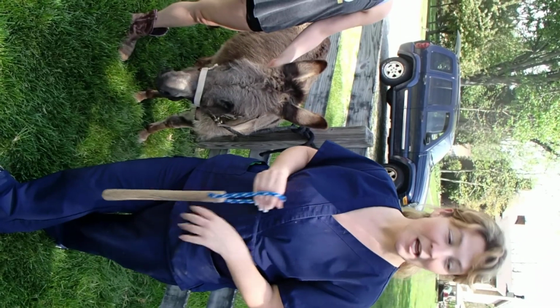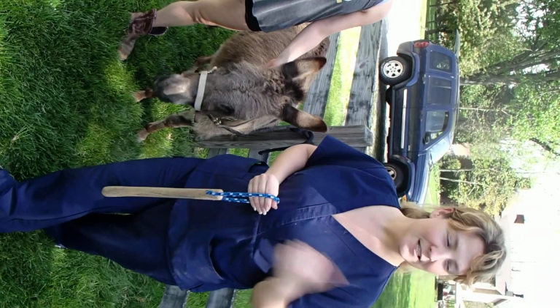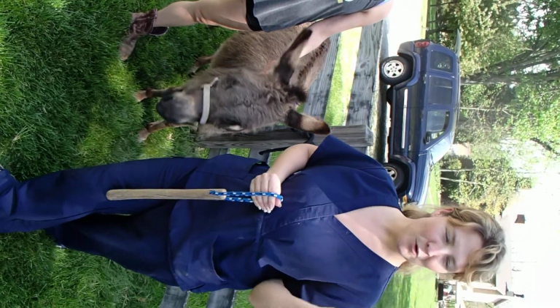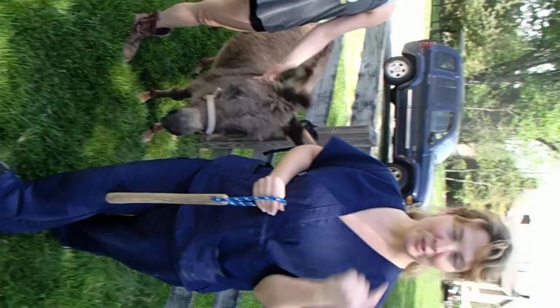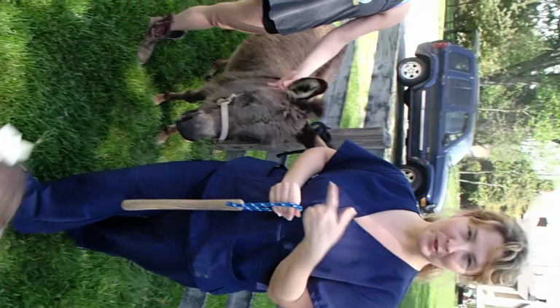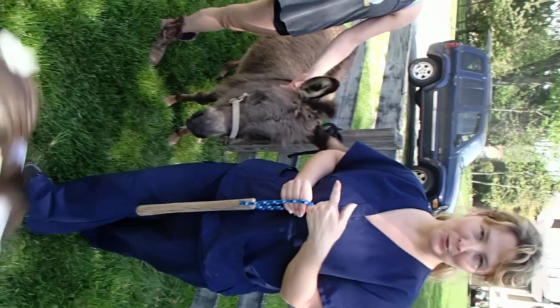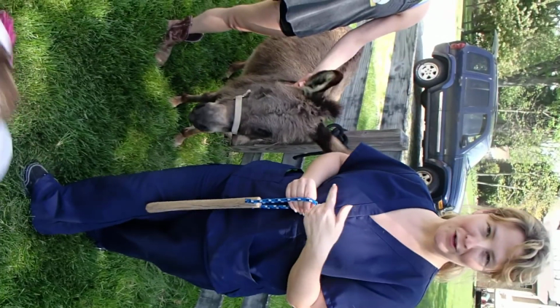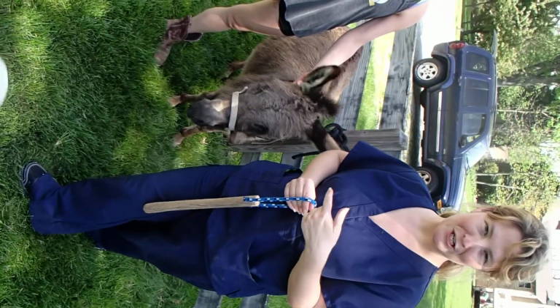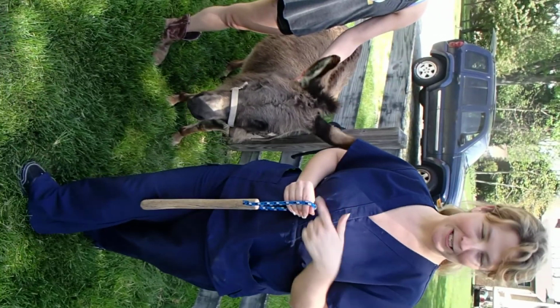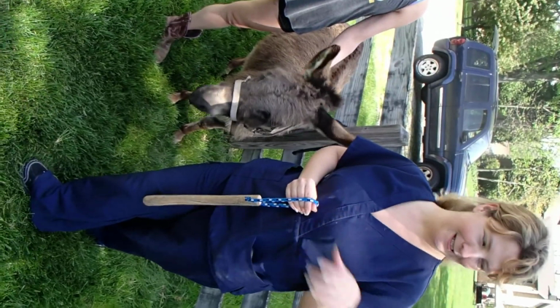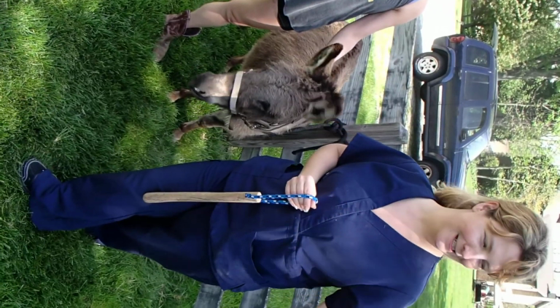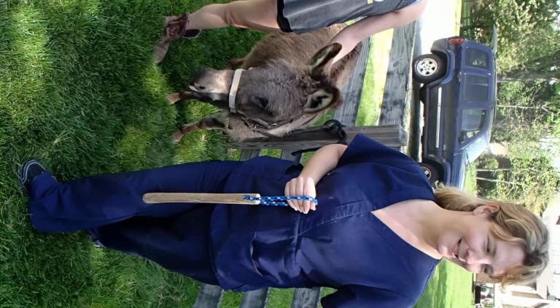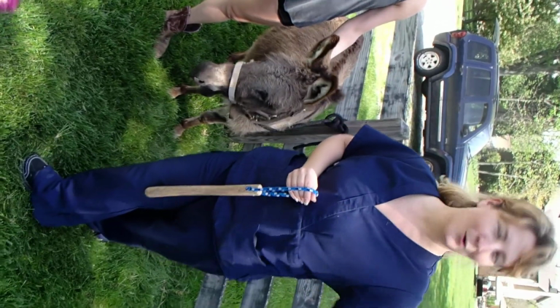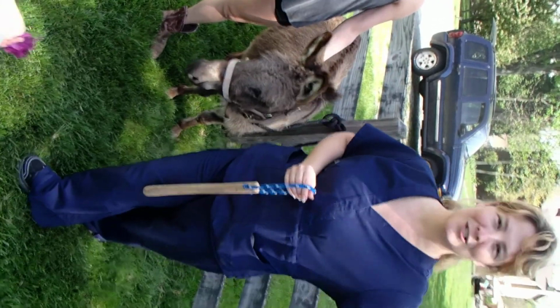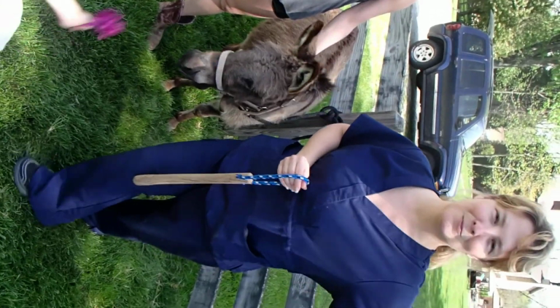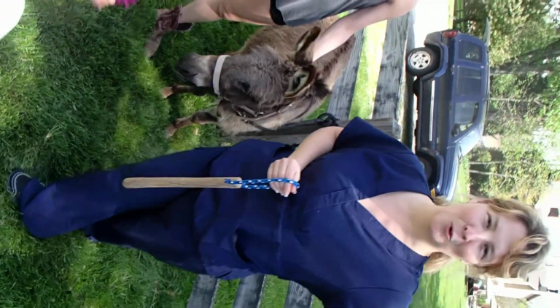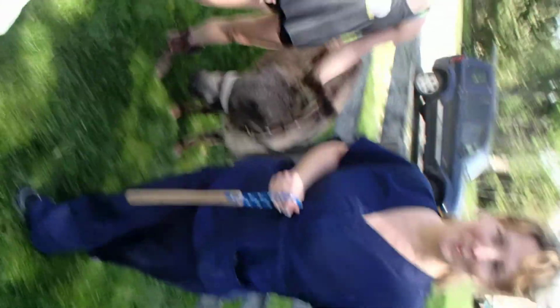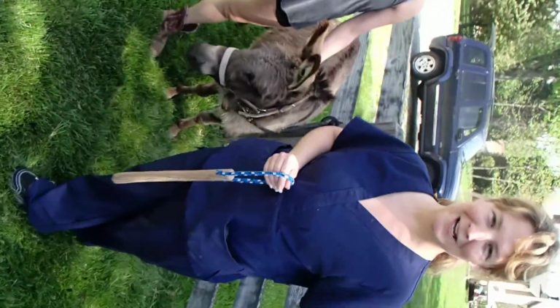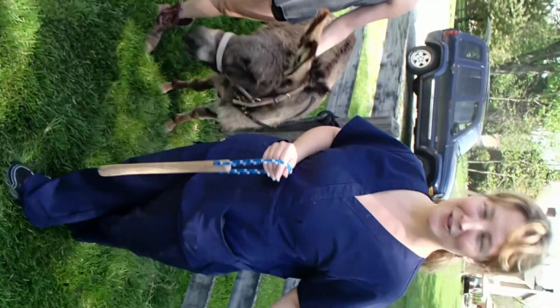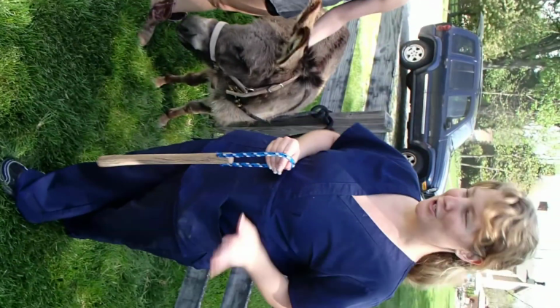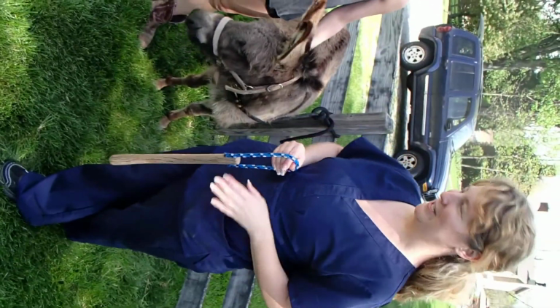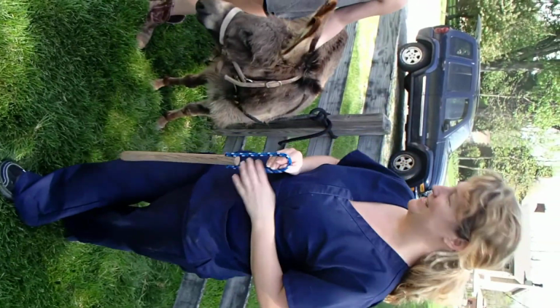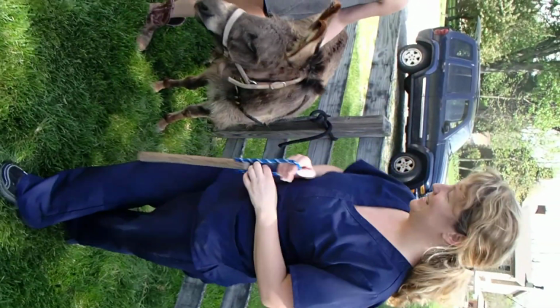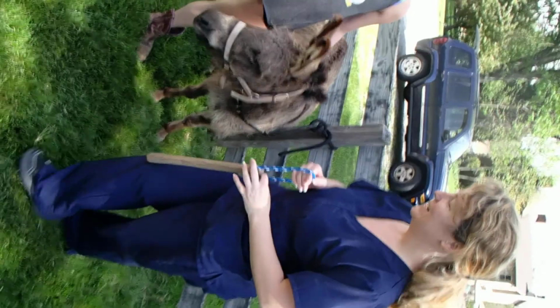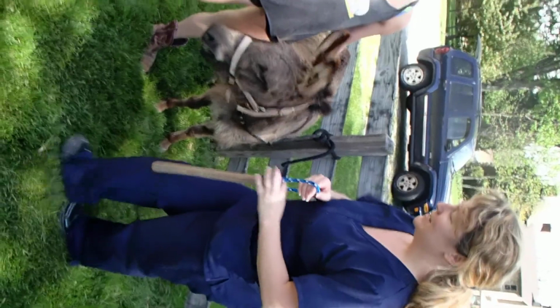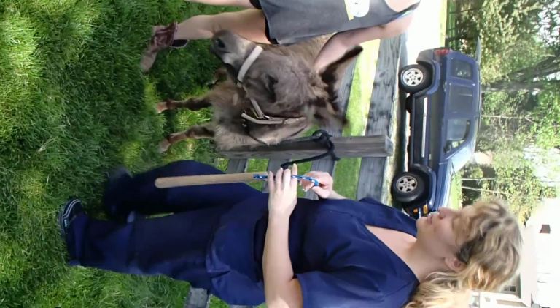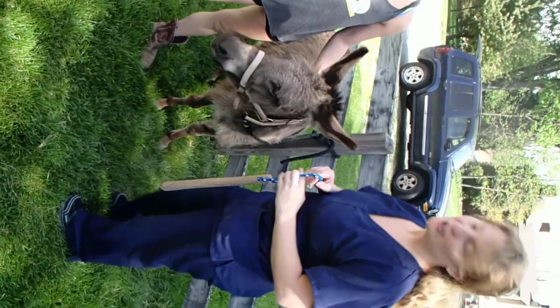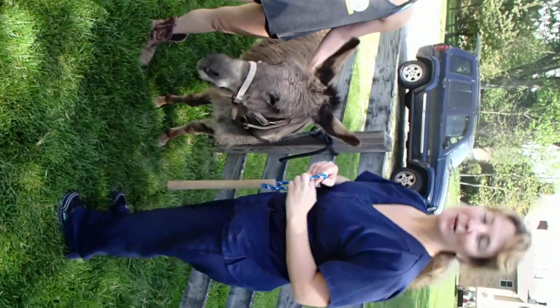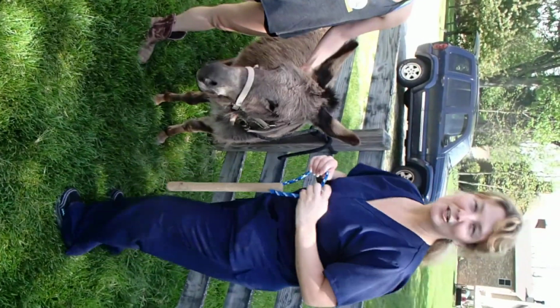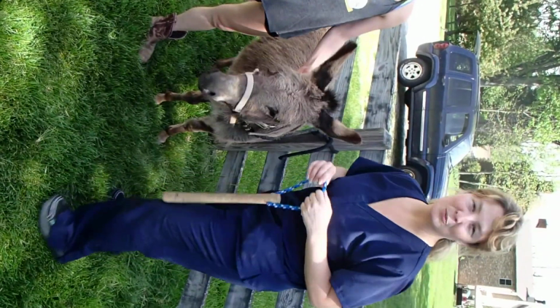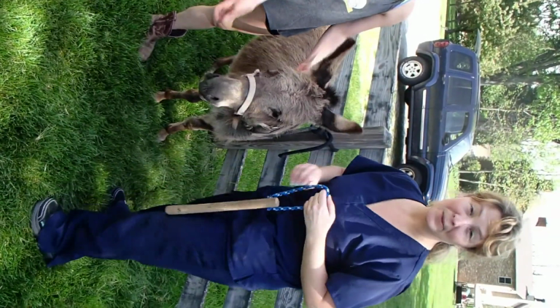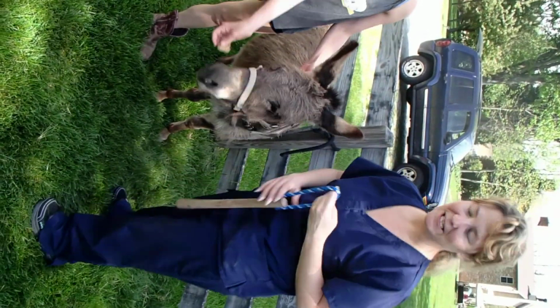Instead of the horse, we're going to put it on the donkey. This horse is more well-behaved than the donkey is, so the donkey would actually probably need it.